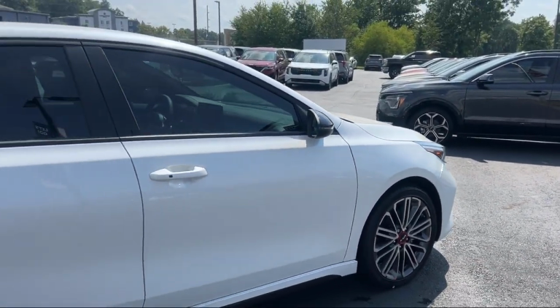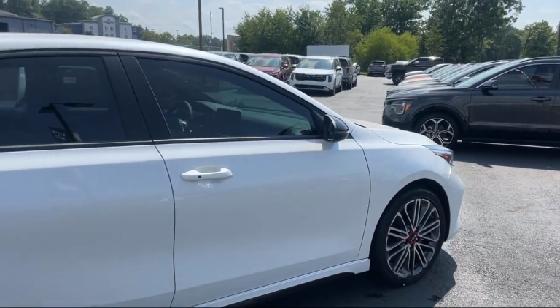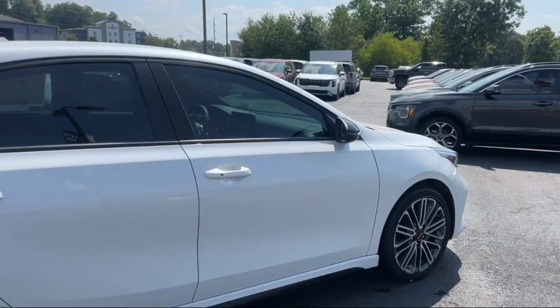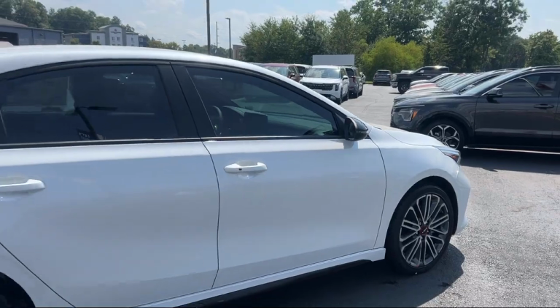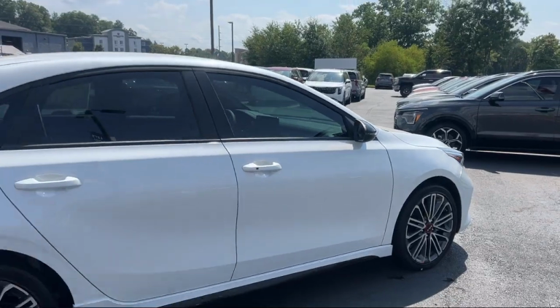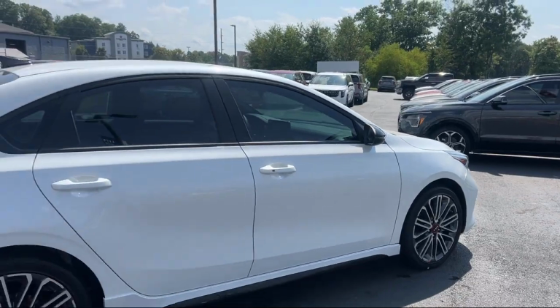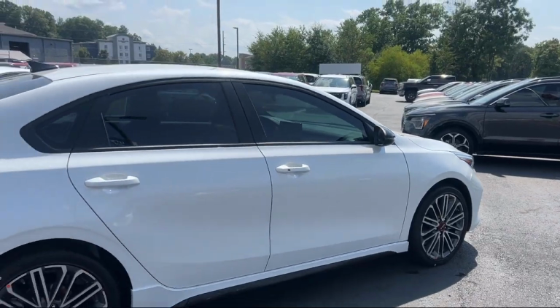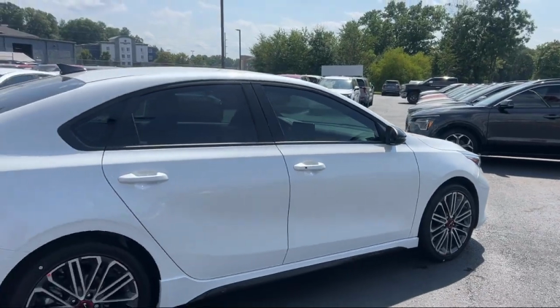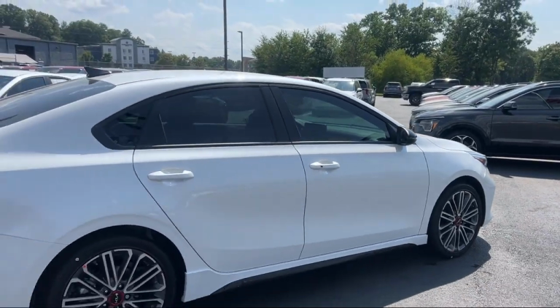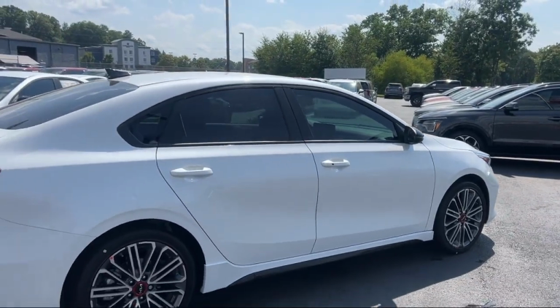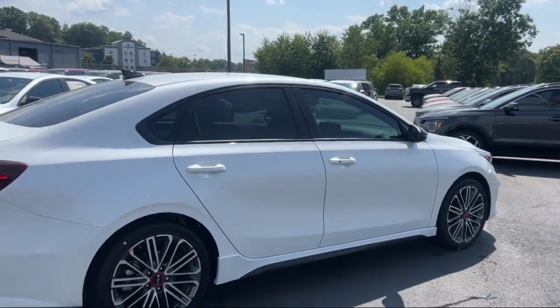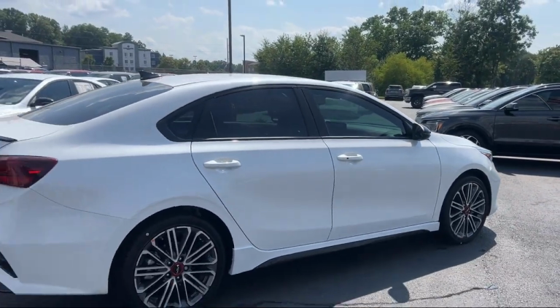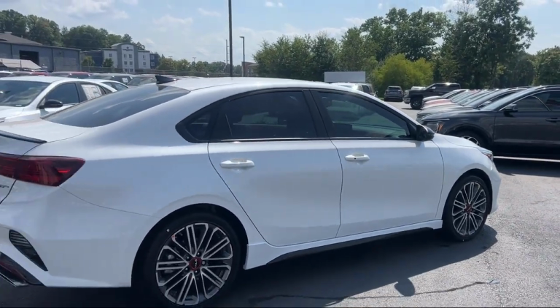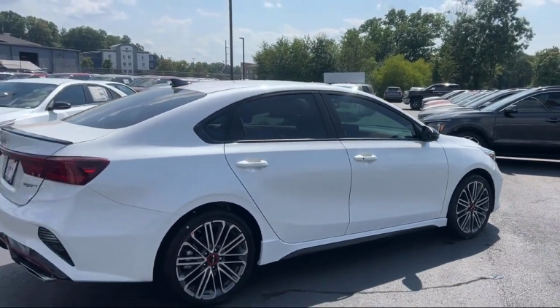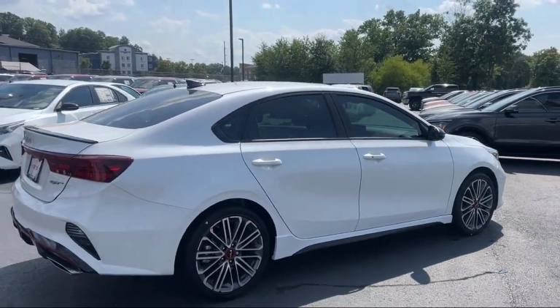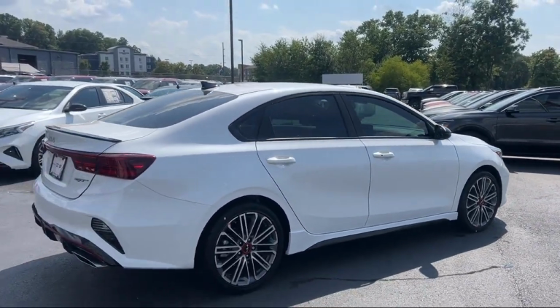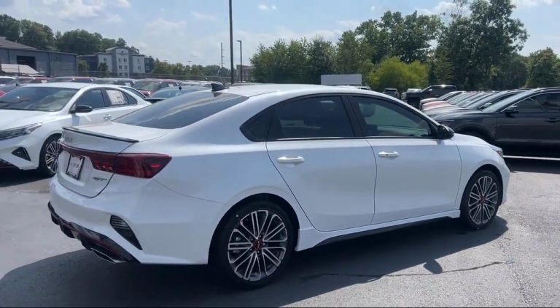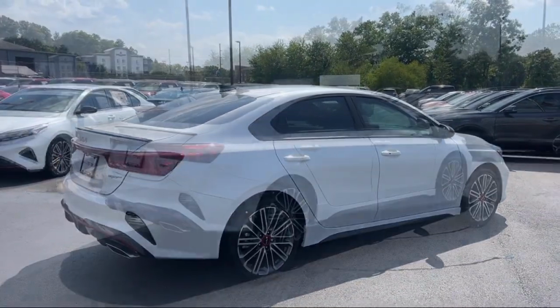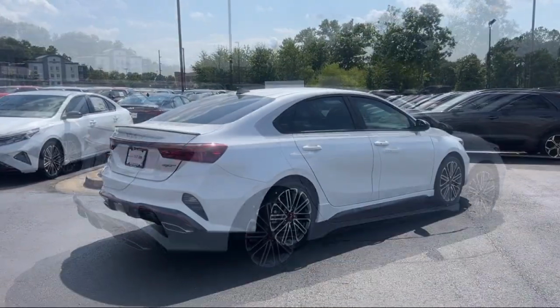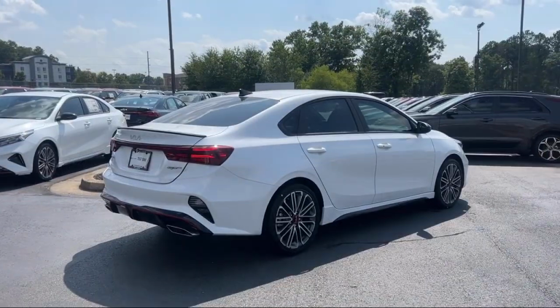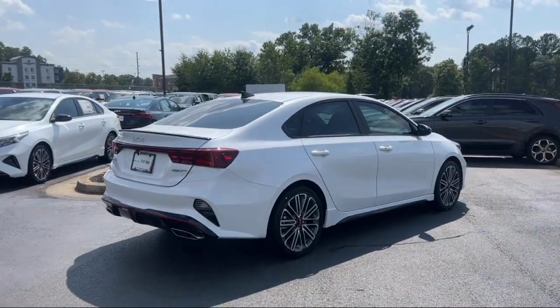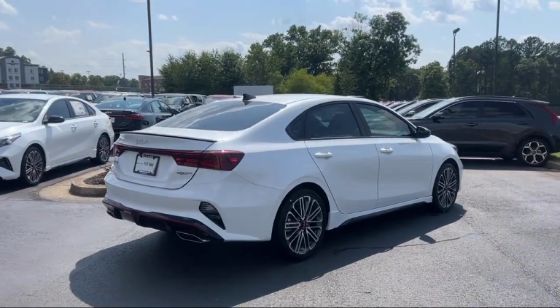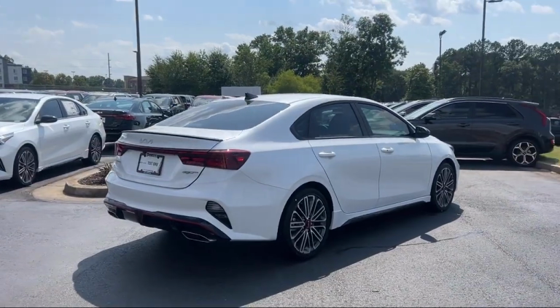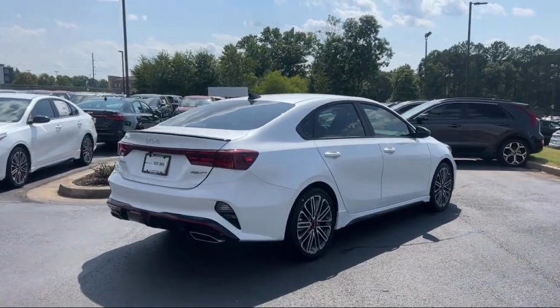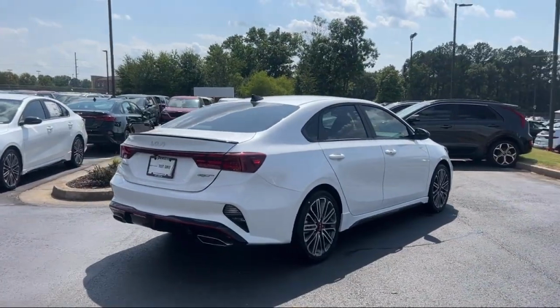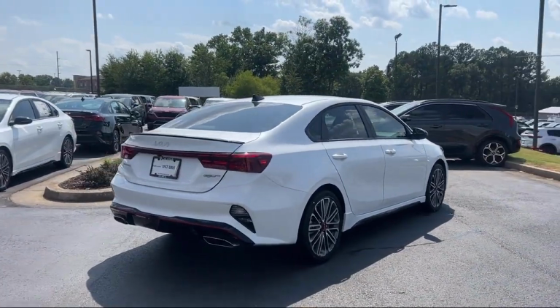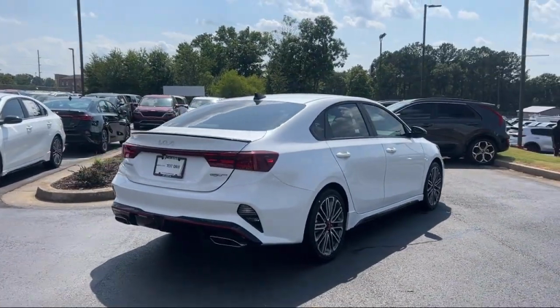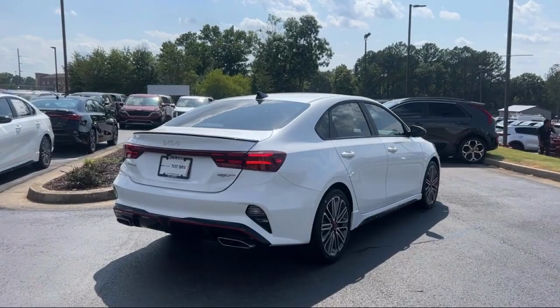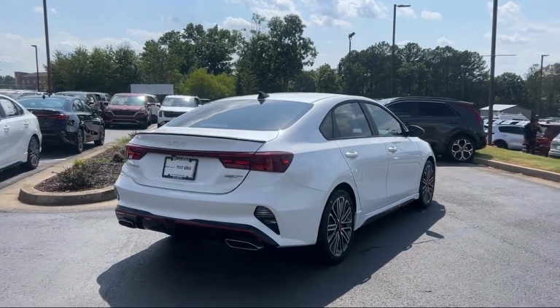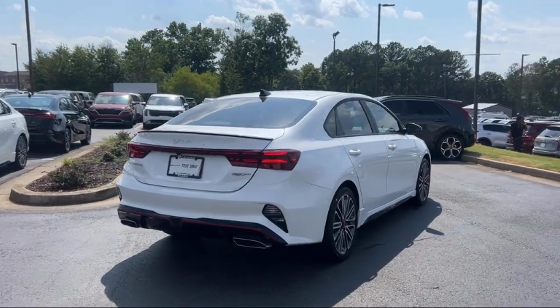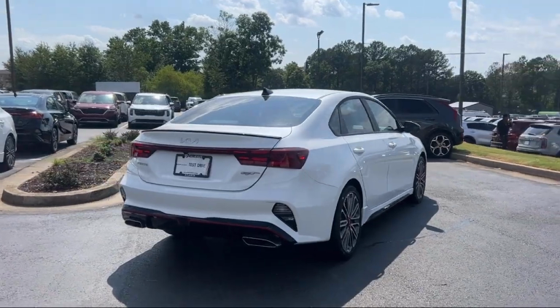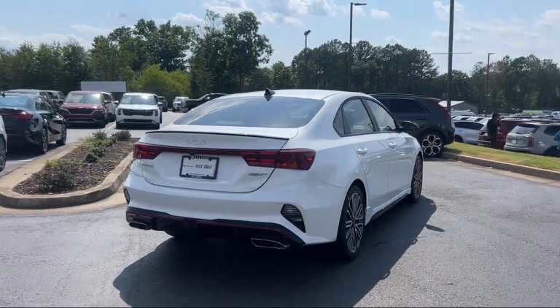Additional features include steering wheel controls, keyless entry, Sirius XM satellite radio, and alloy wheels.